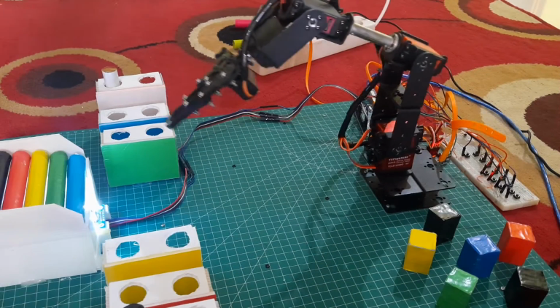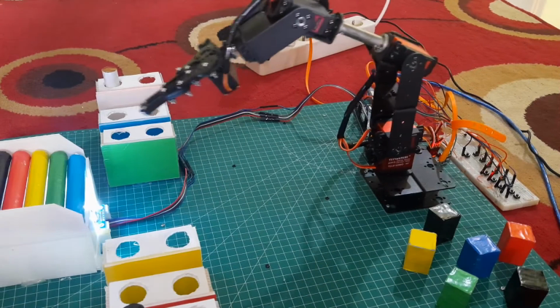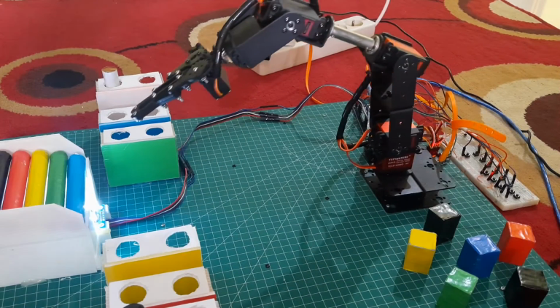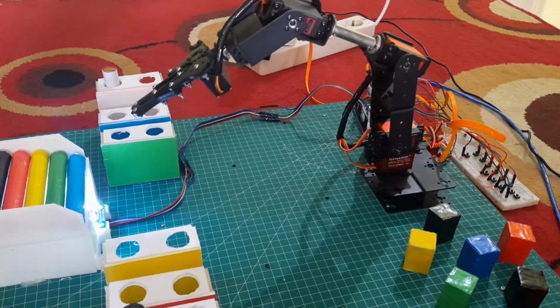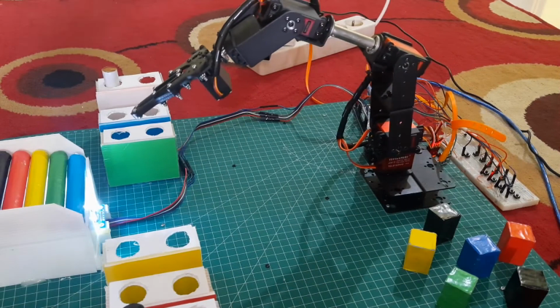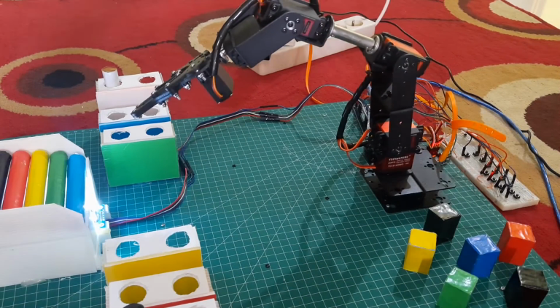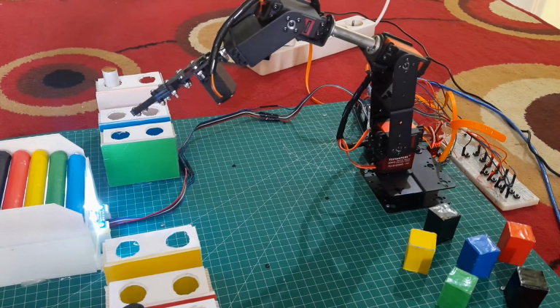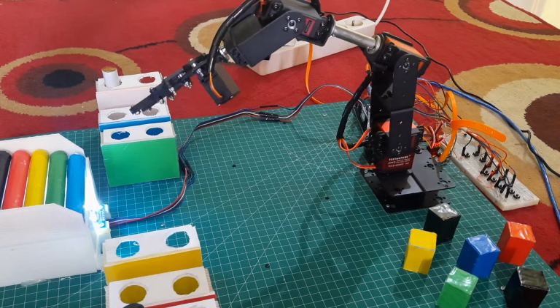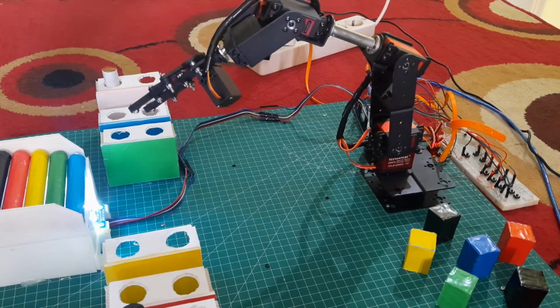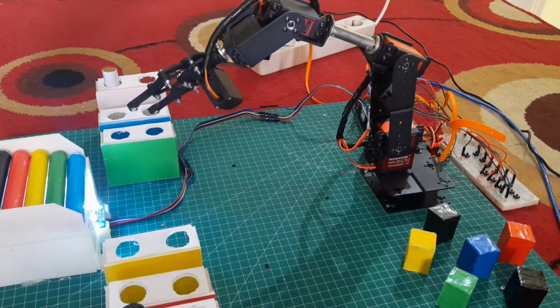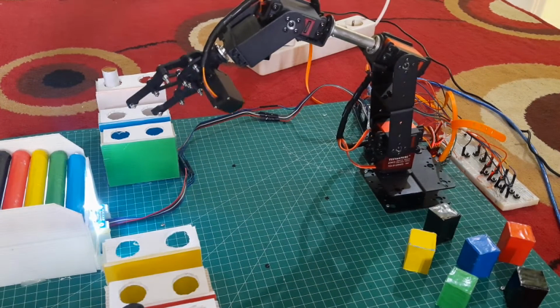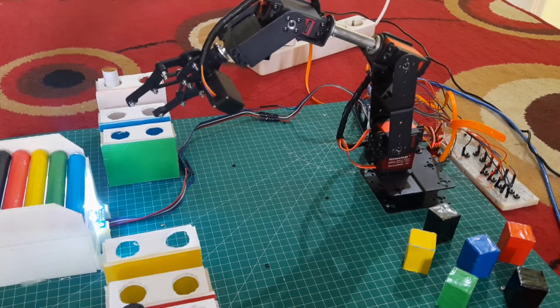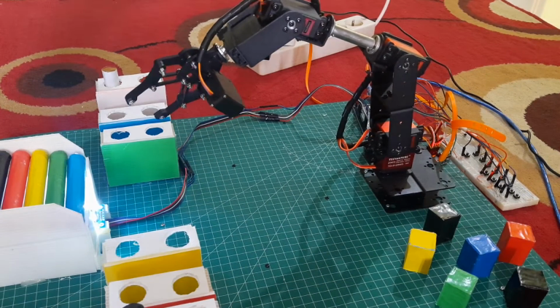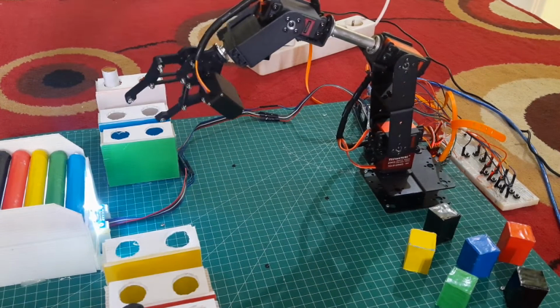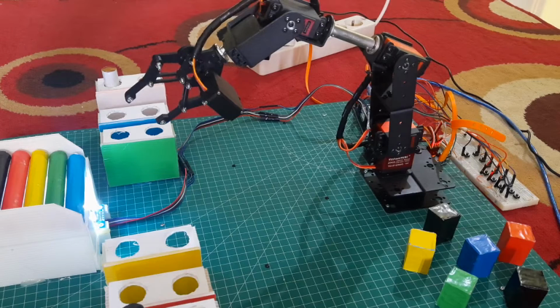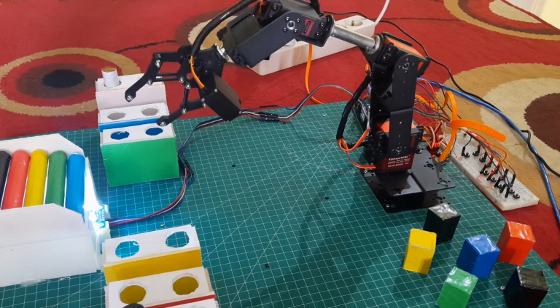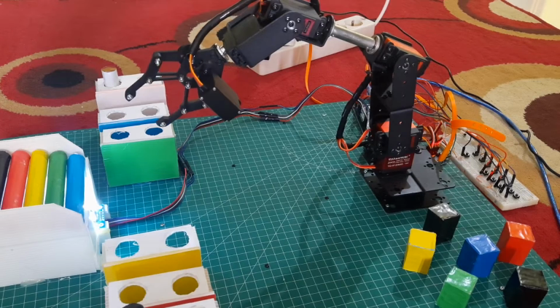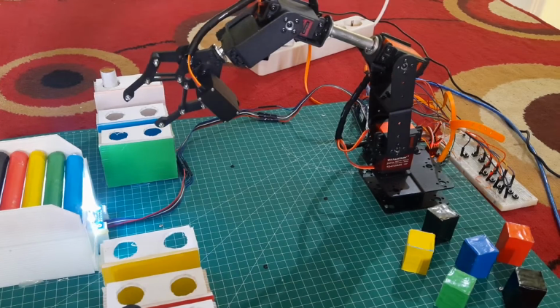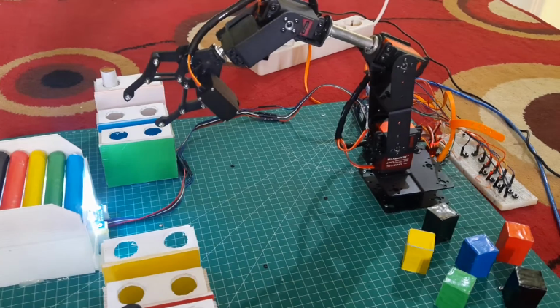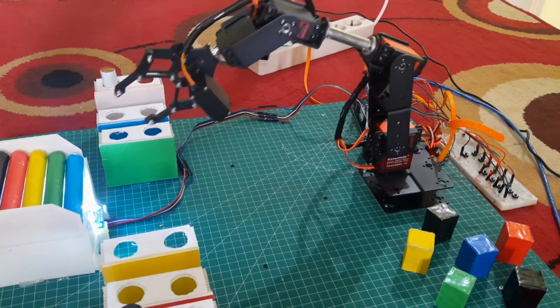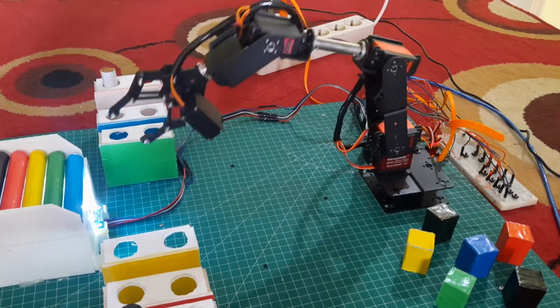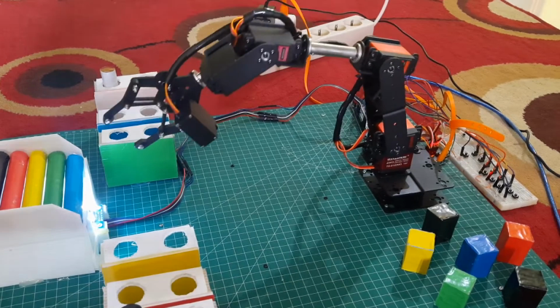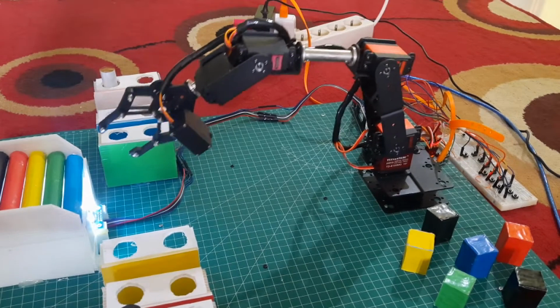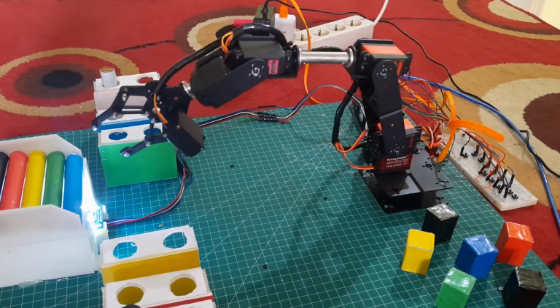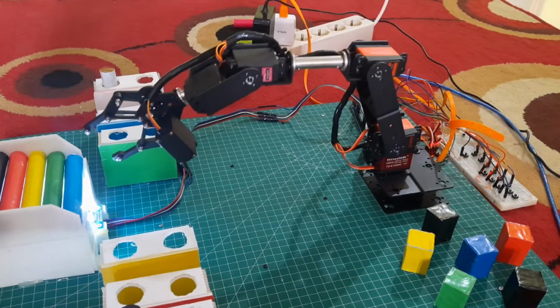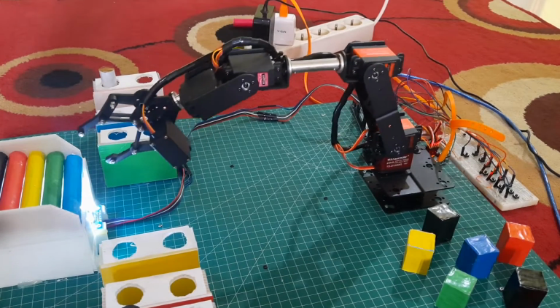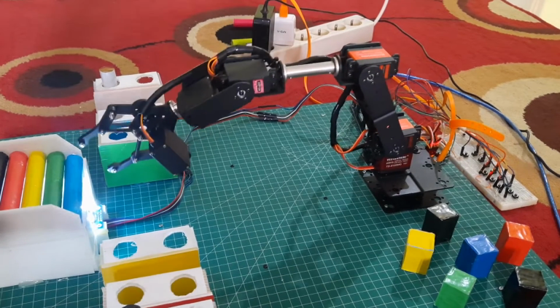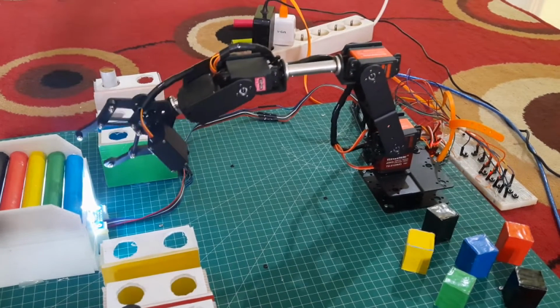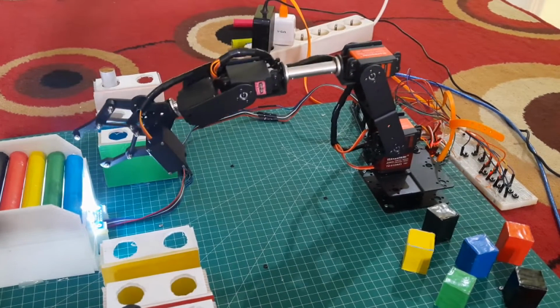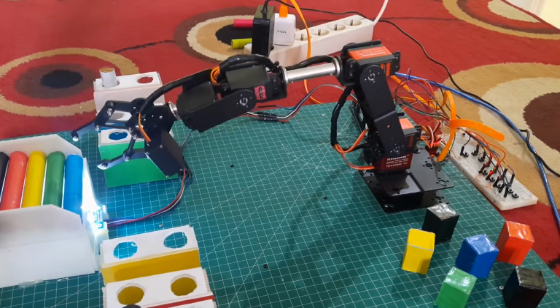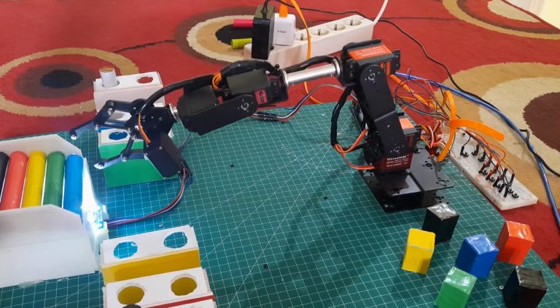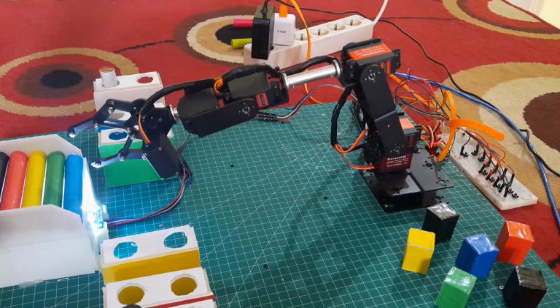Next, a blue colored pipe is detected — the robot will move it to the designated blue location.